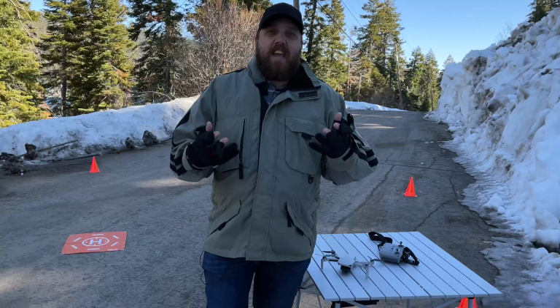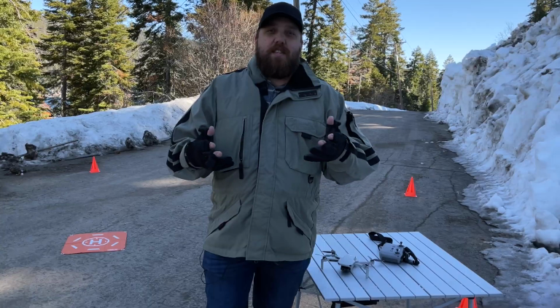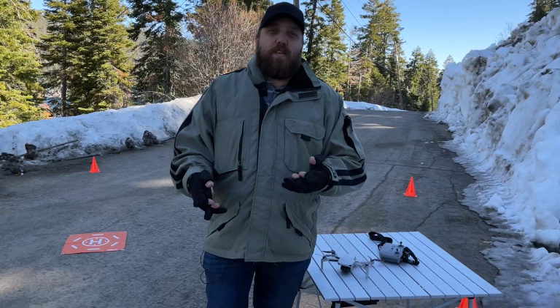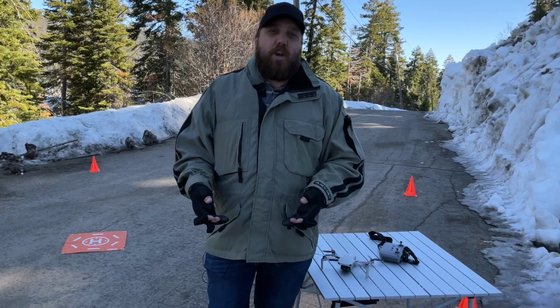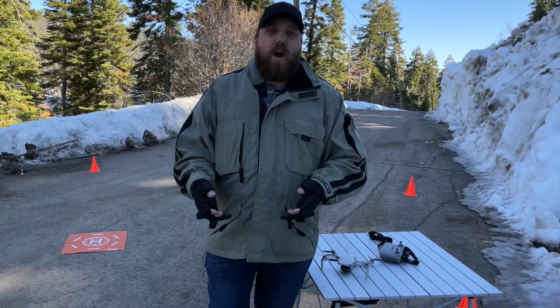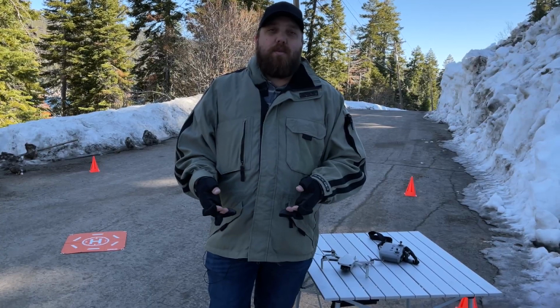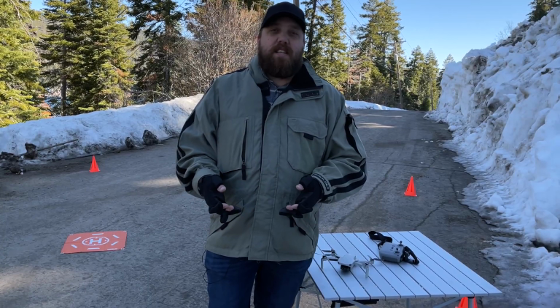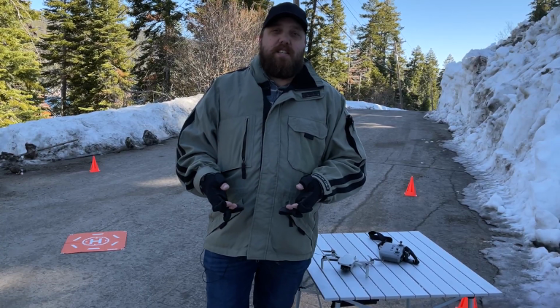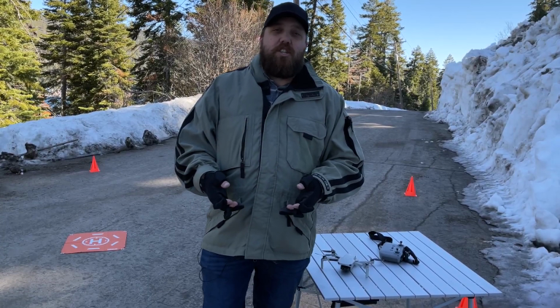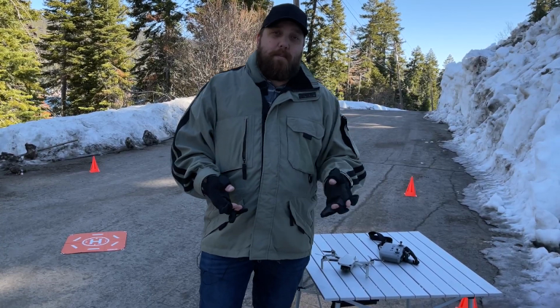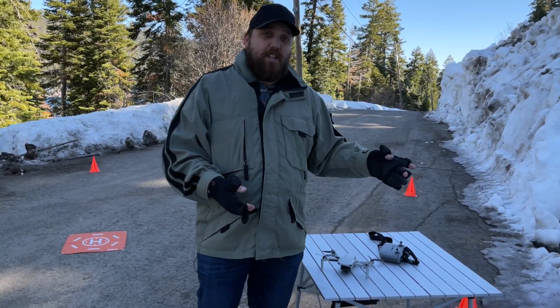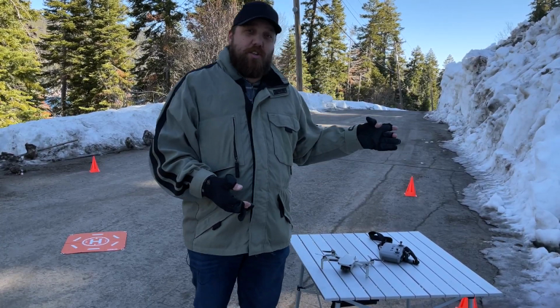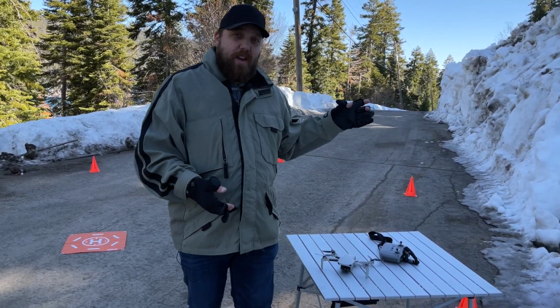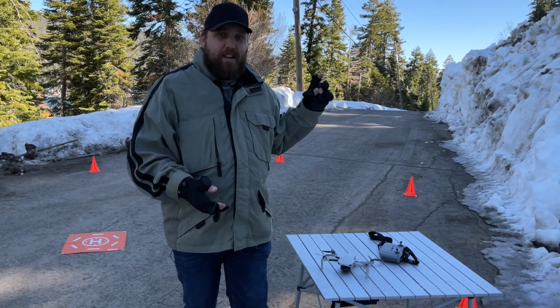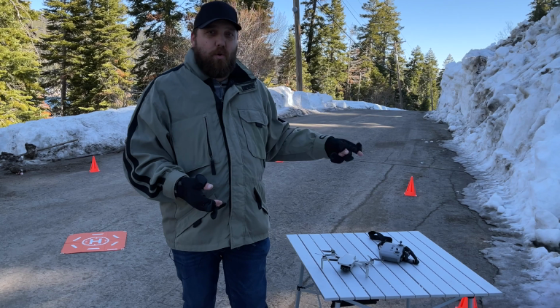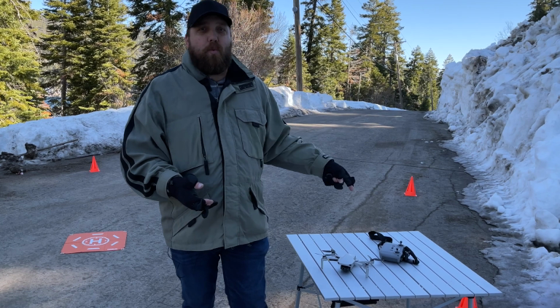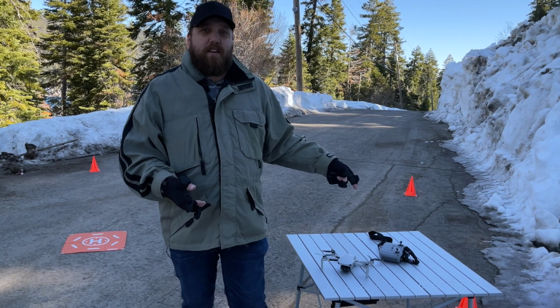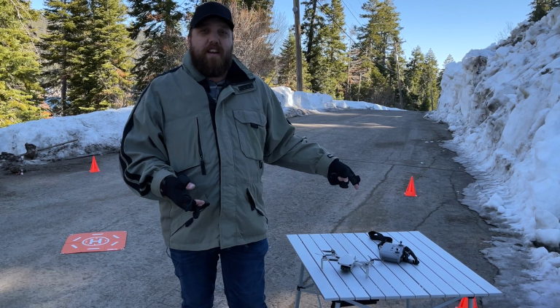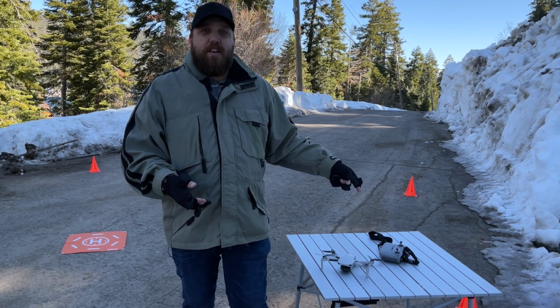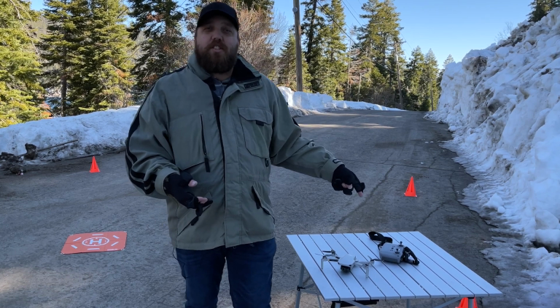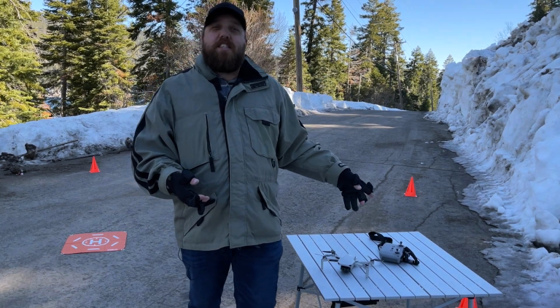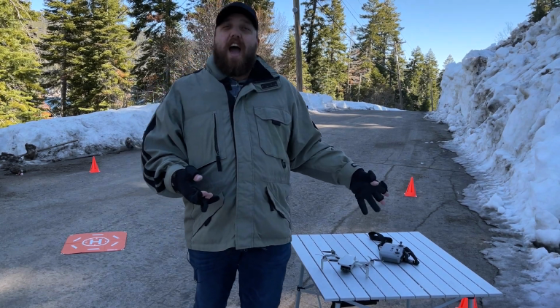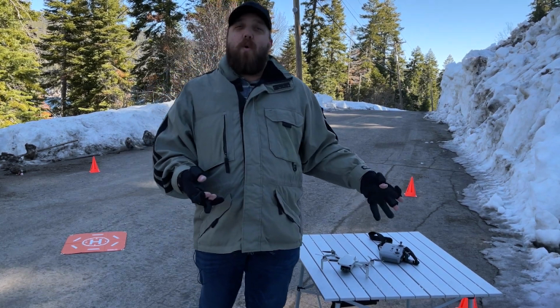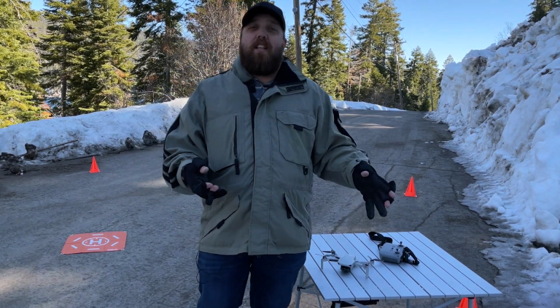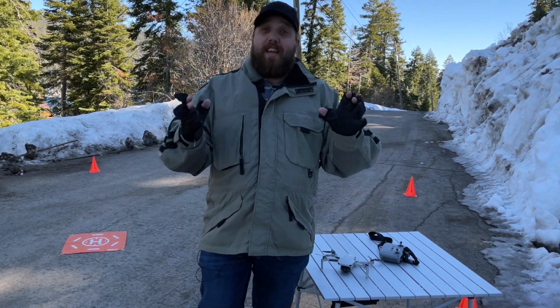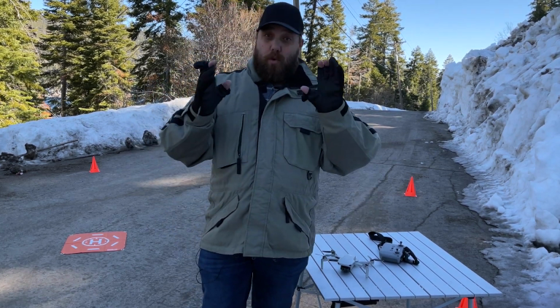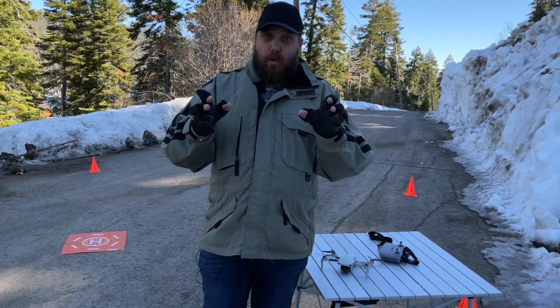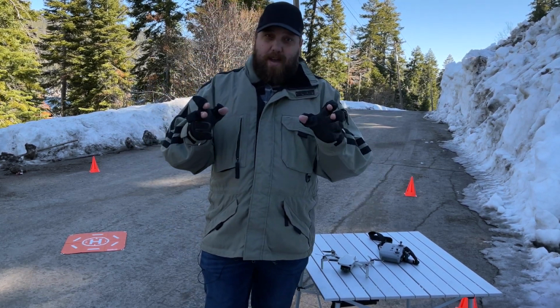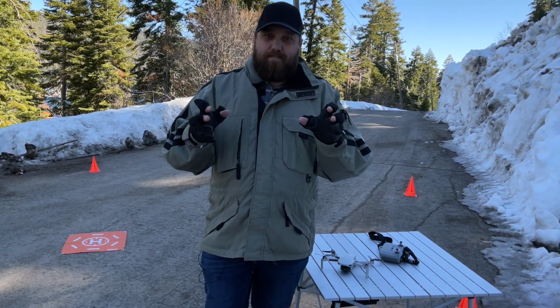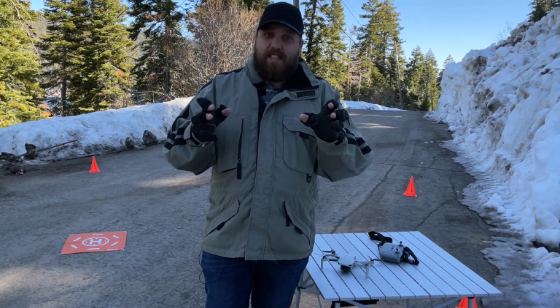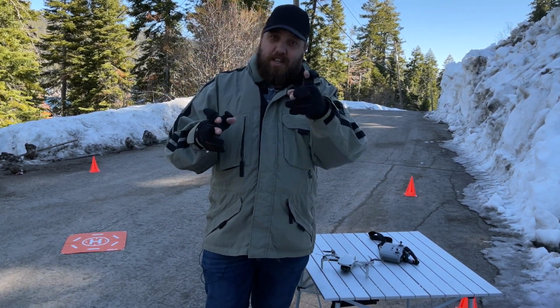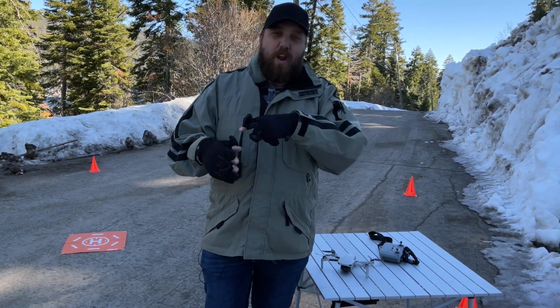In this video, I will test the DJI Mini 2 in cold weather just to see how well it will hold up. Stick around.